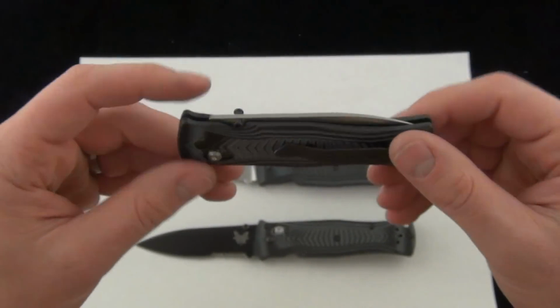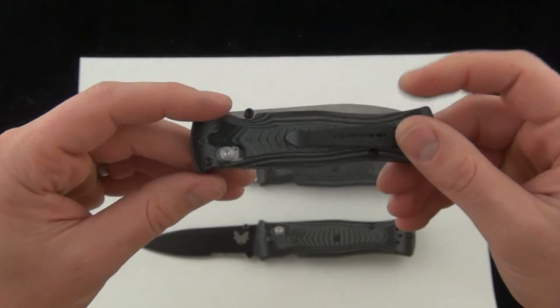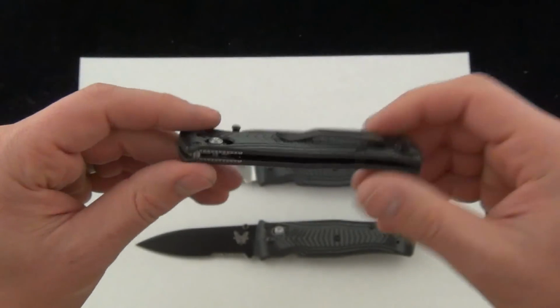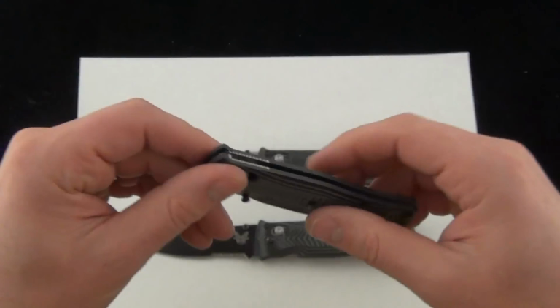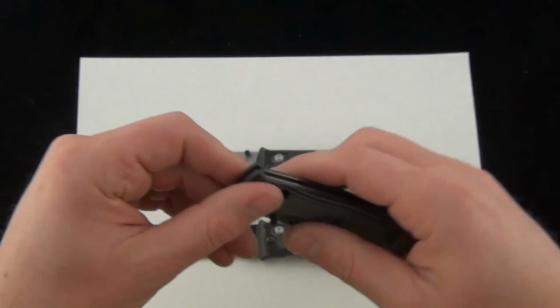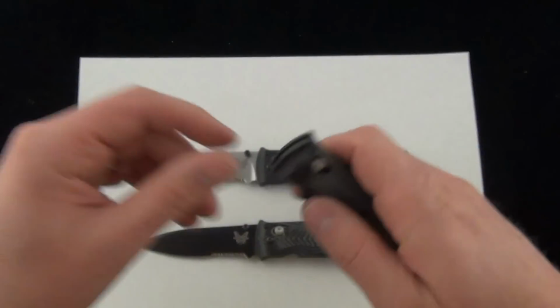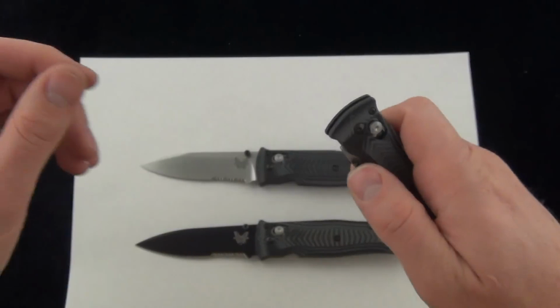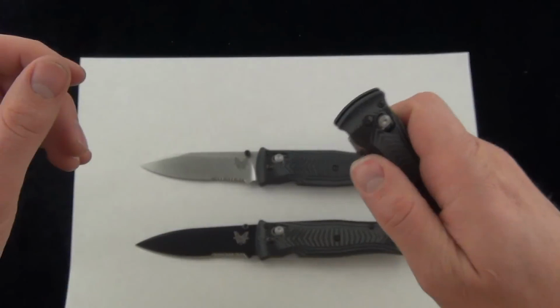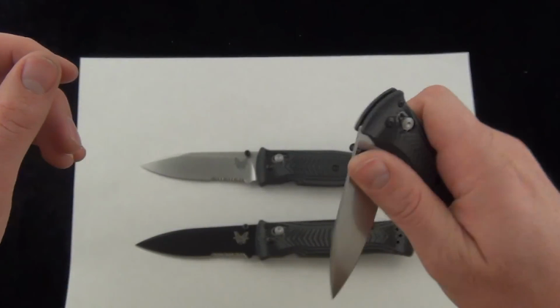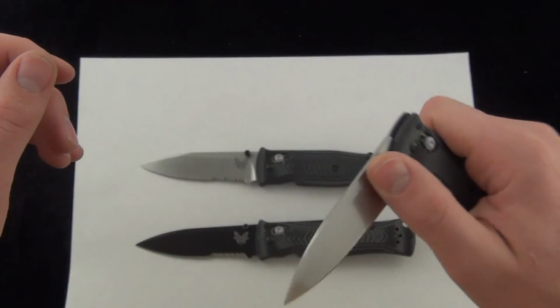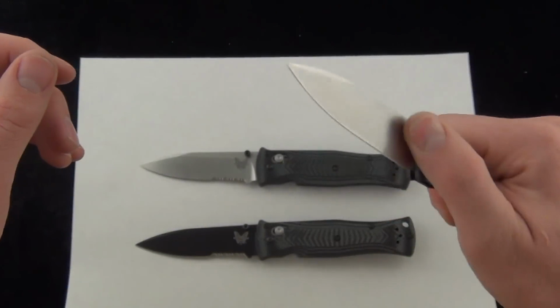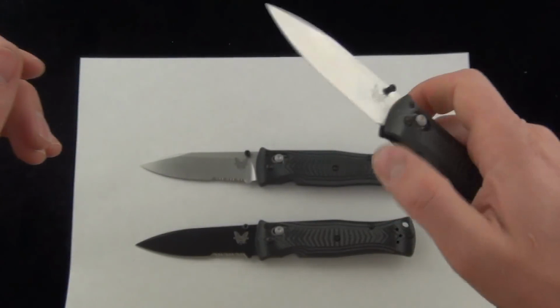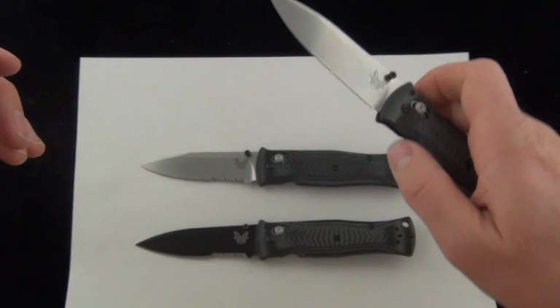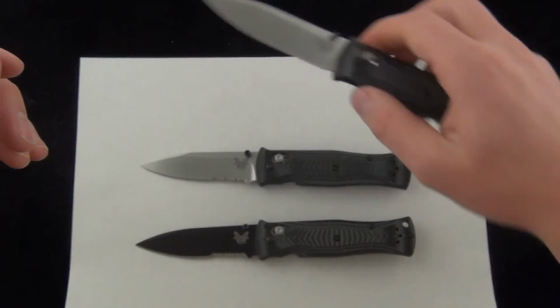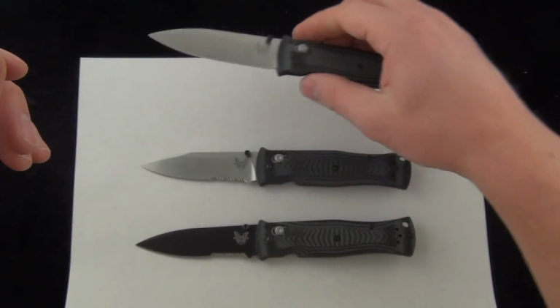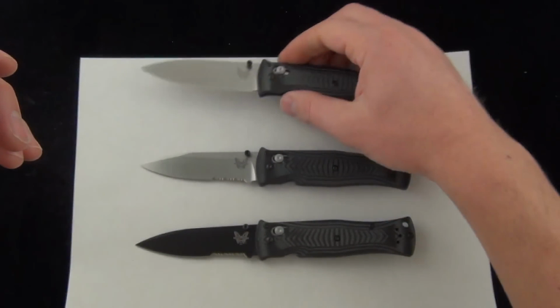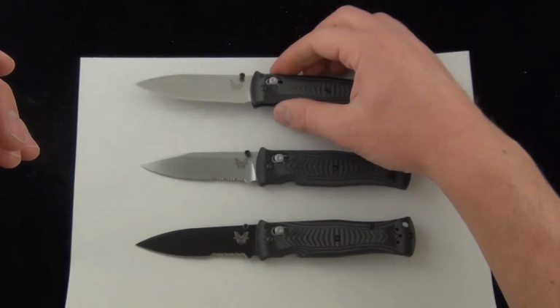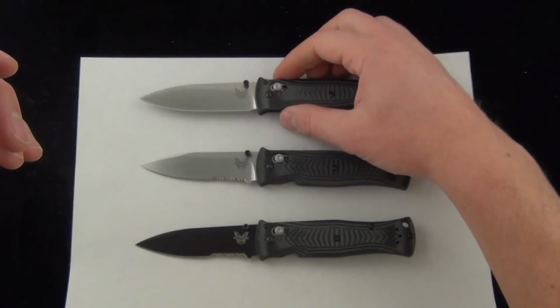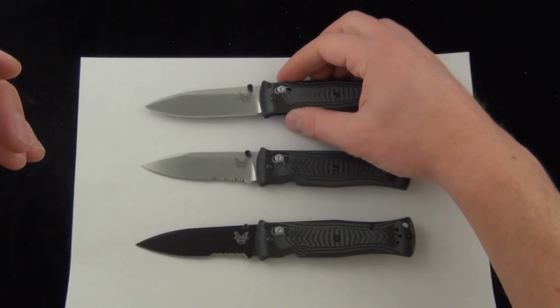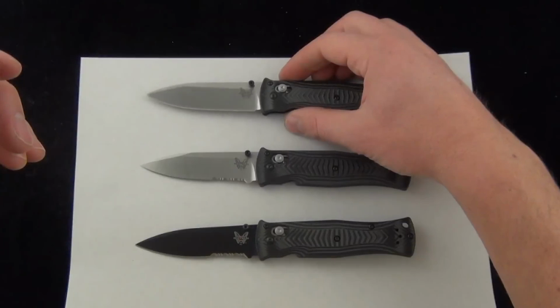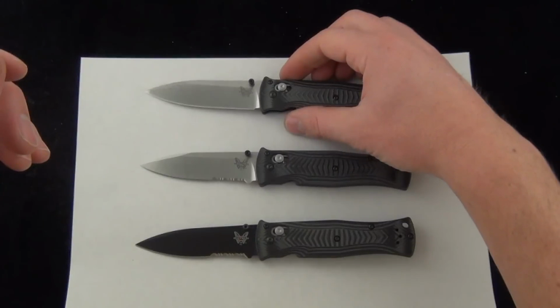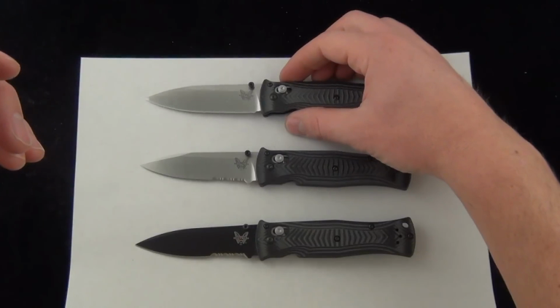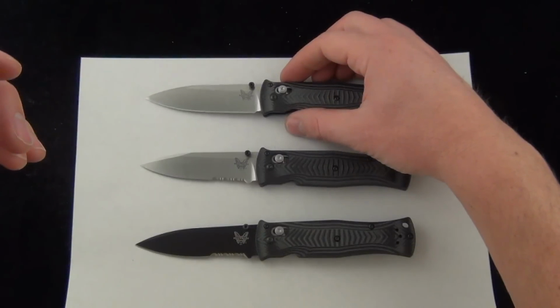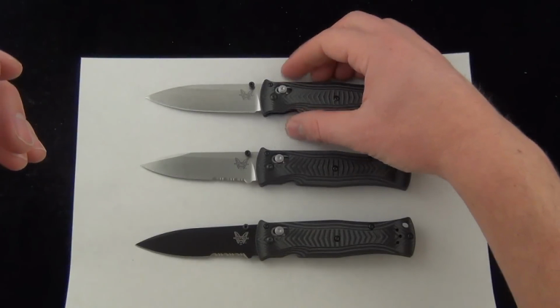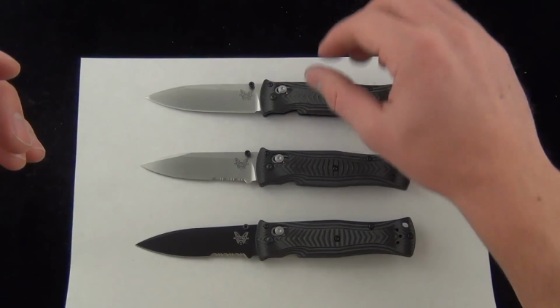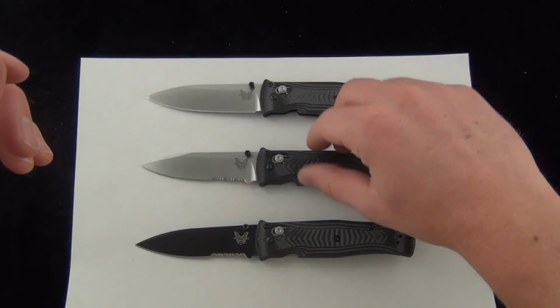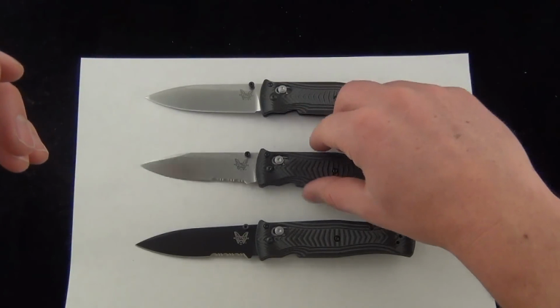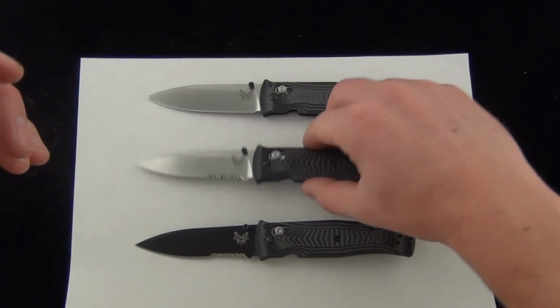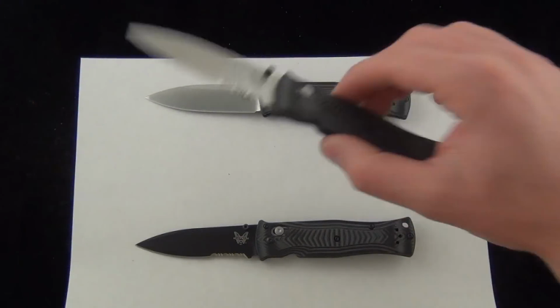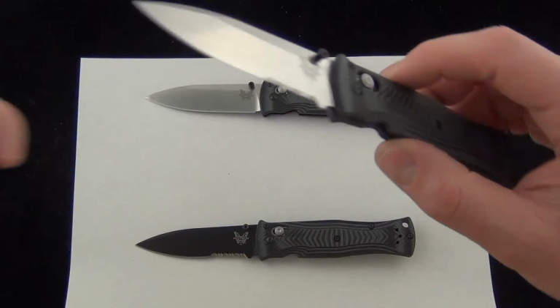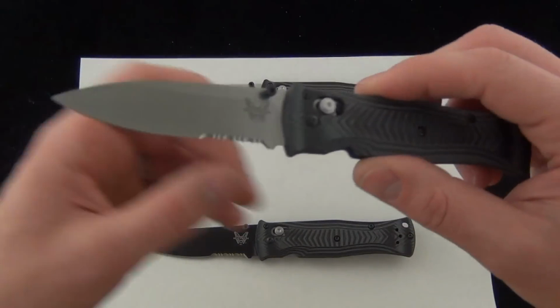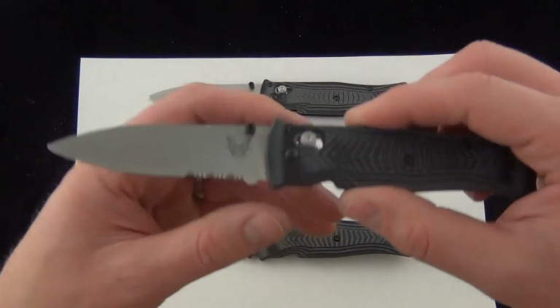Obviously this isn't going to be a hard-use knife. You're not going to be chopping and prying with a Benchmade 531.